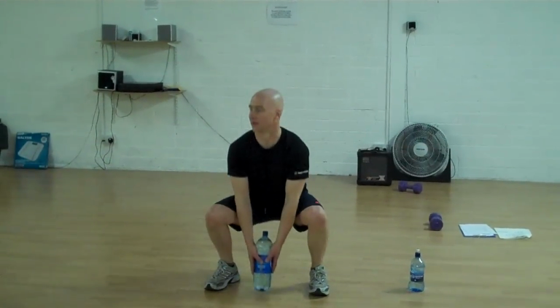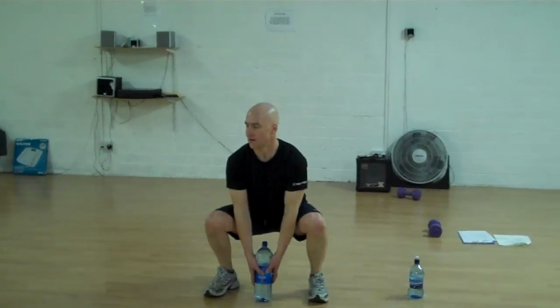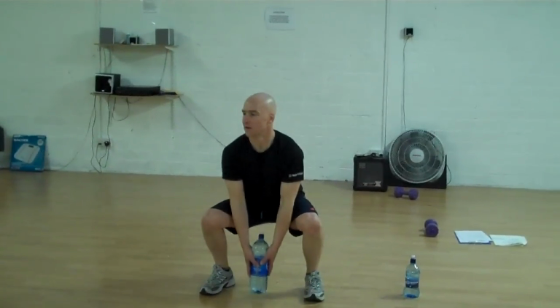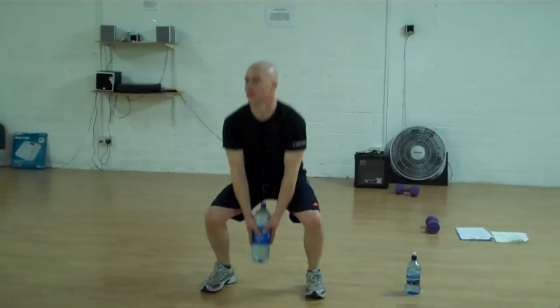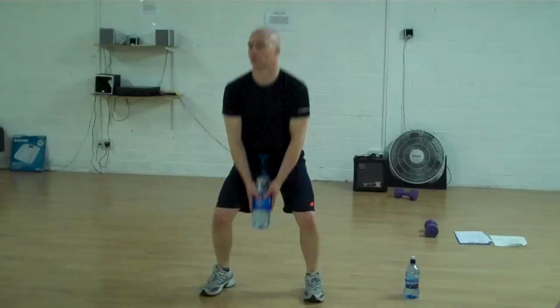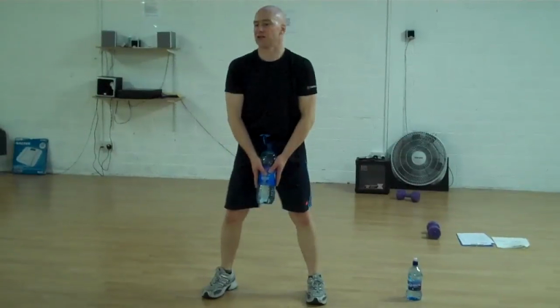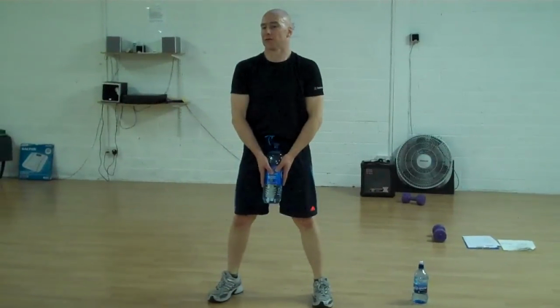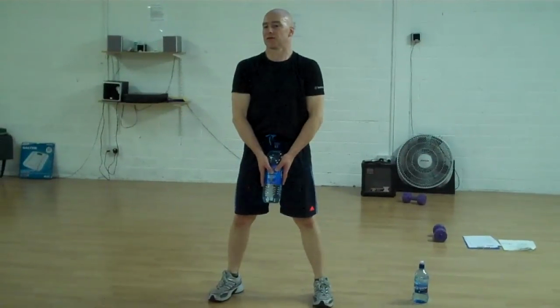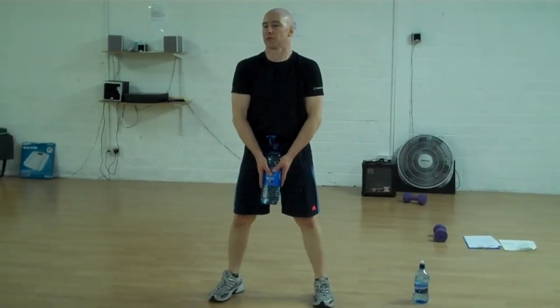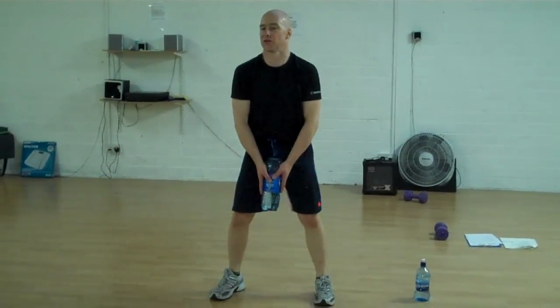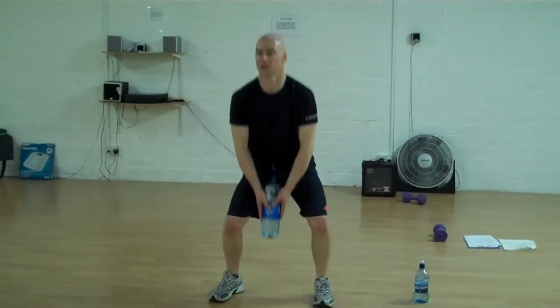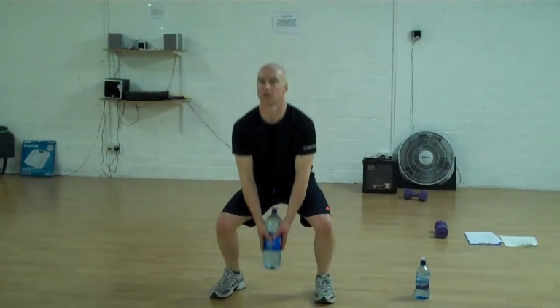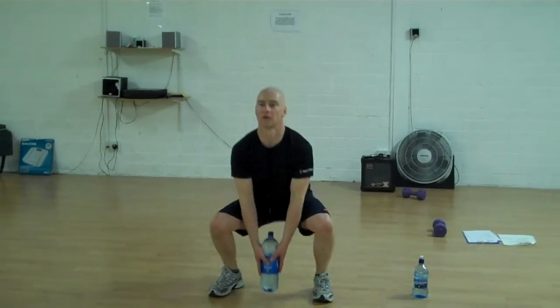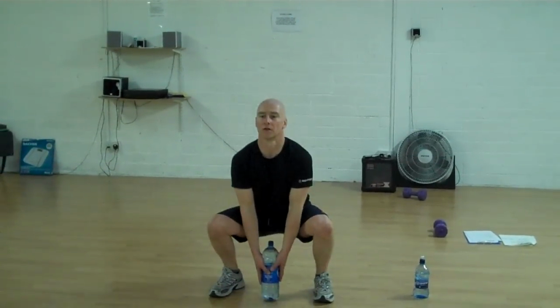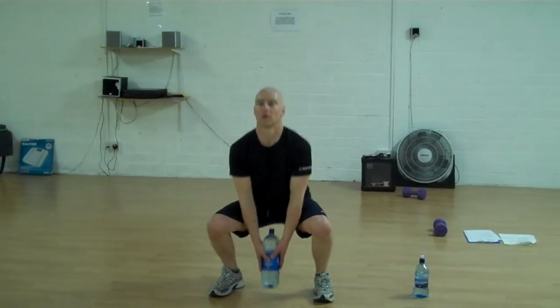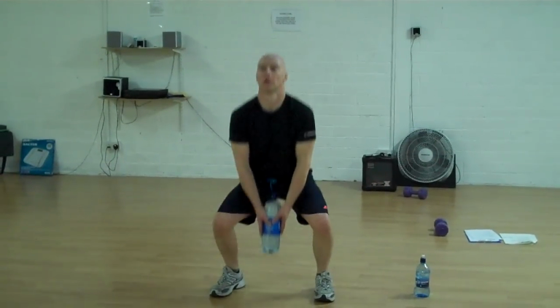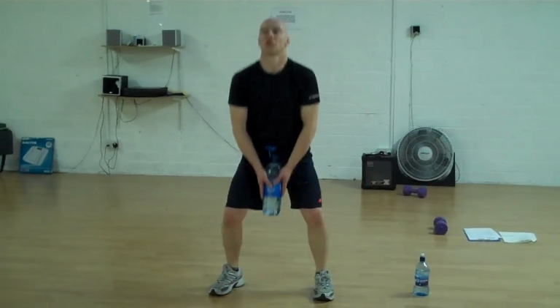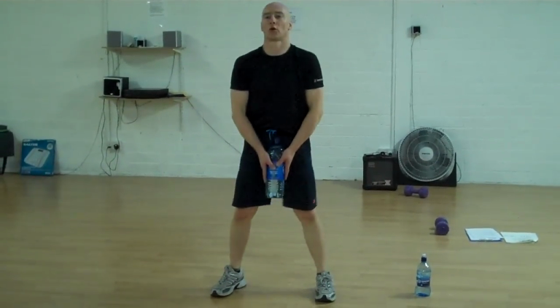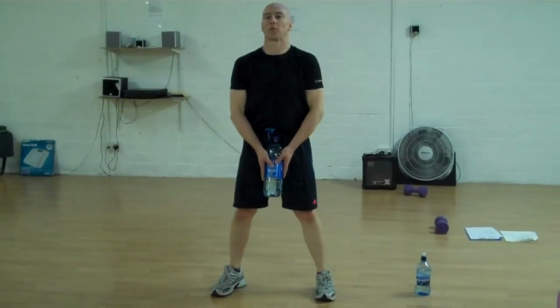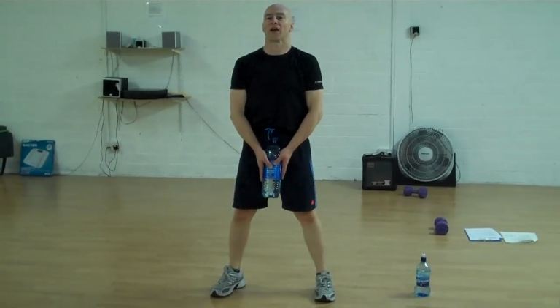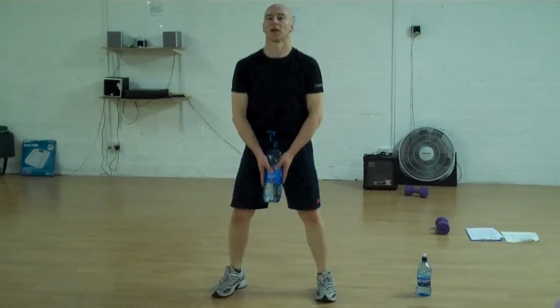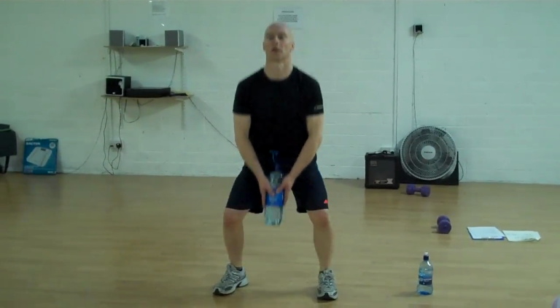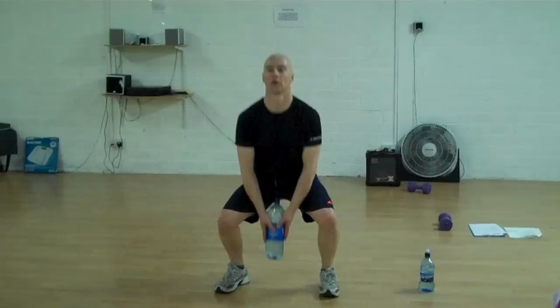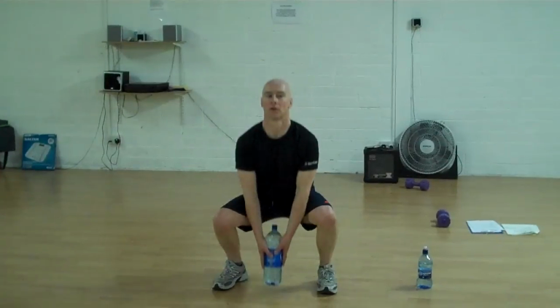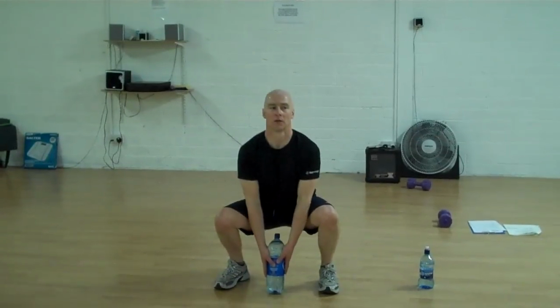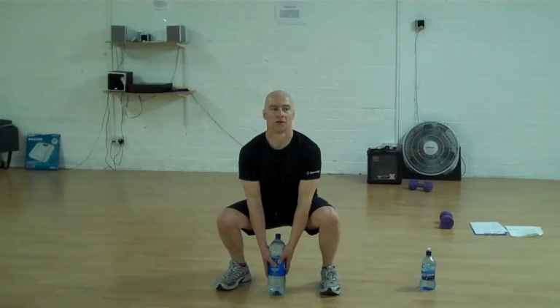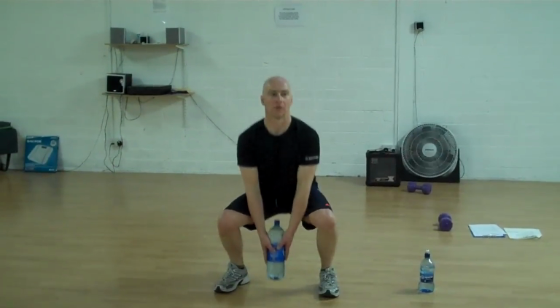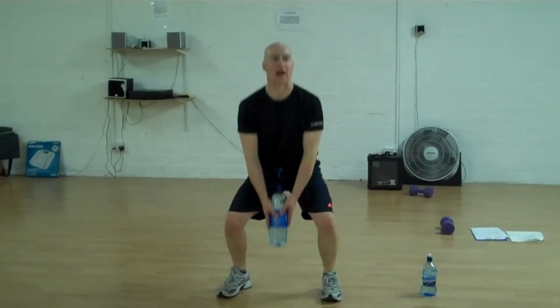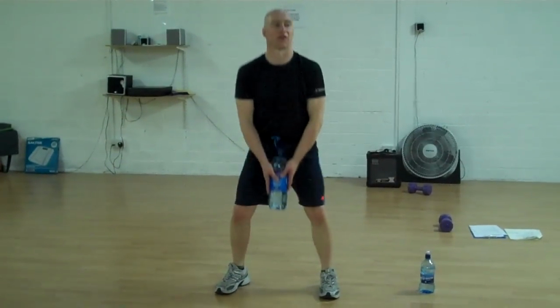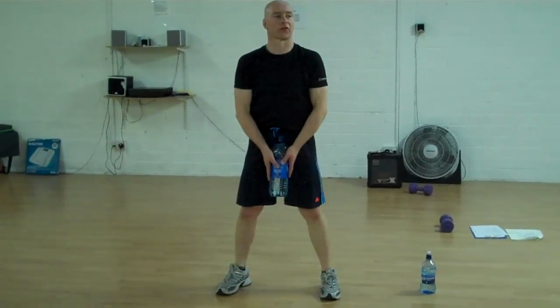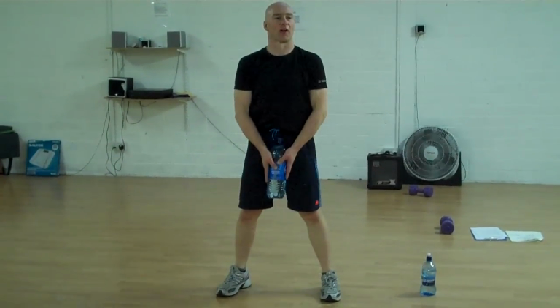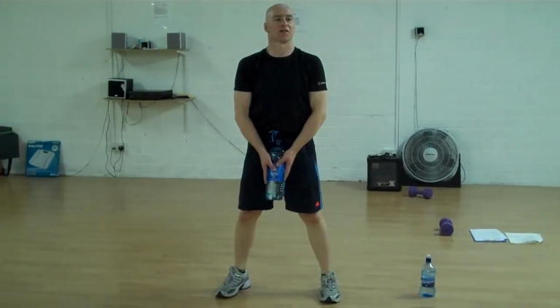That's it. That's great, it was pretty good. Shoulders back. Back nice and straight.